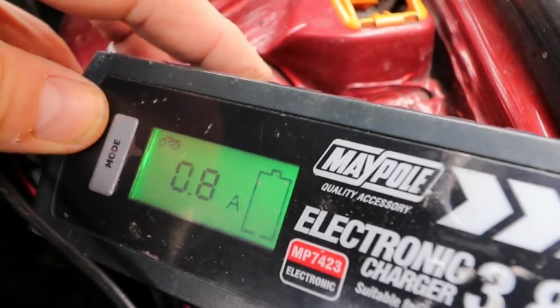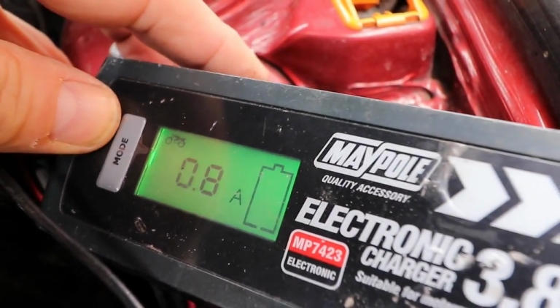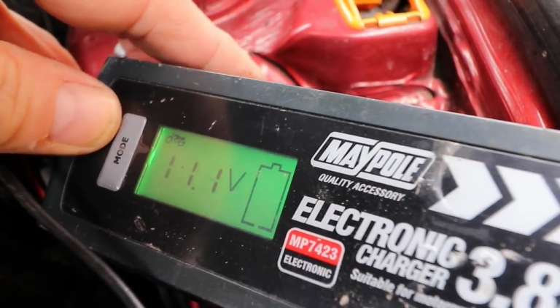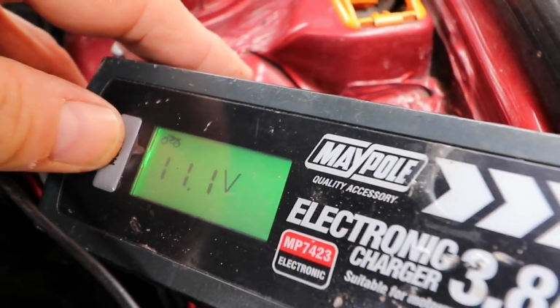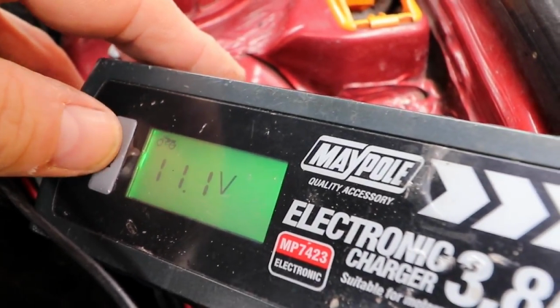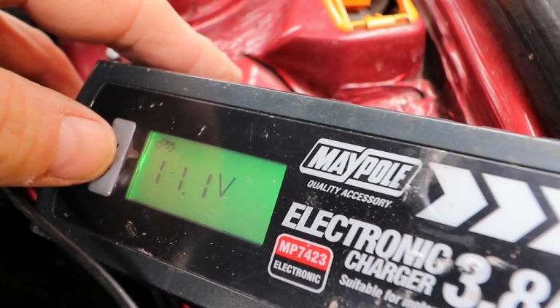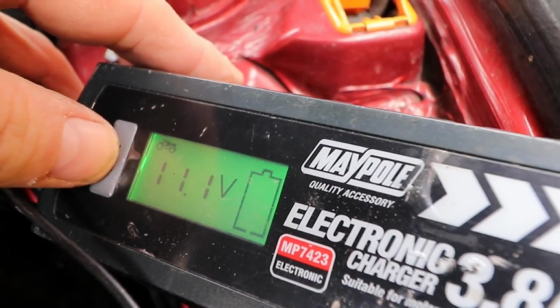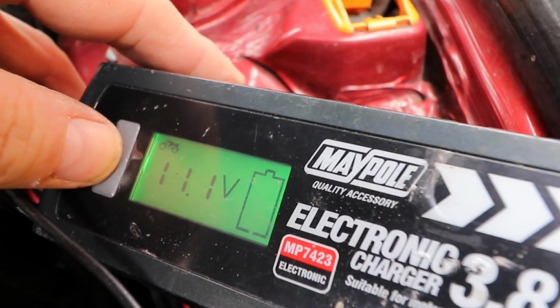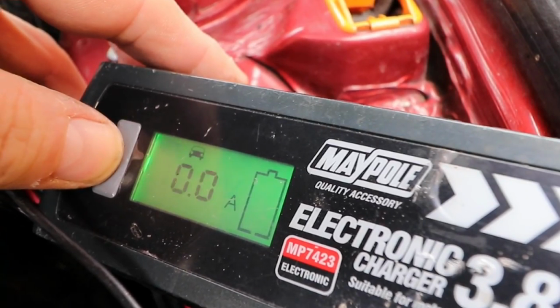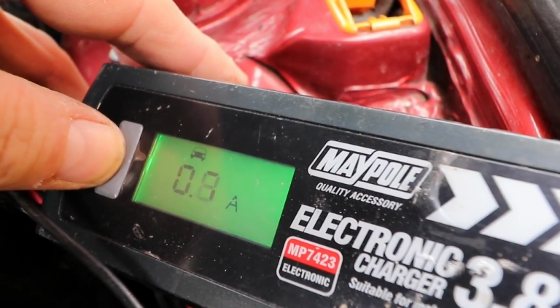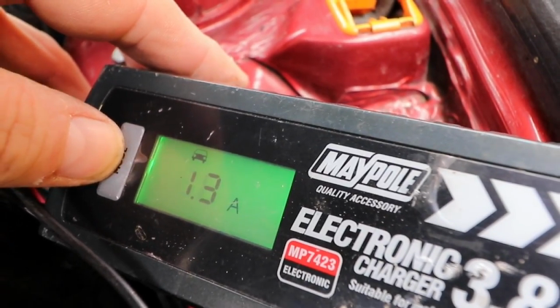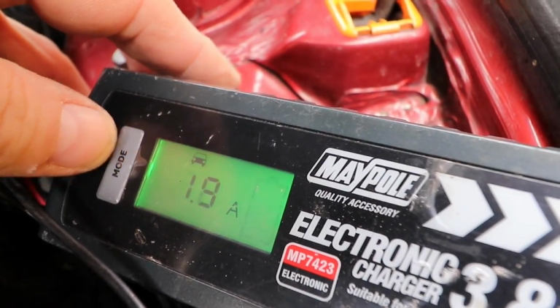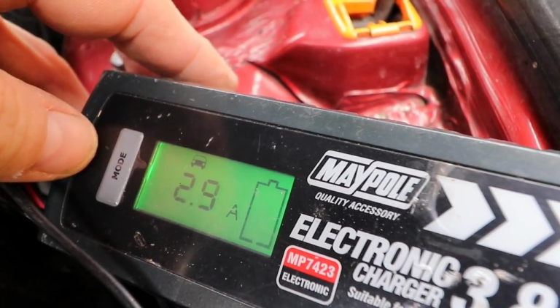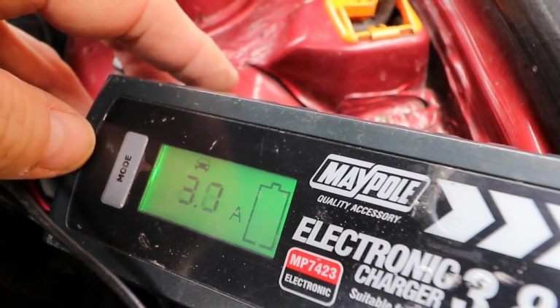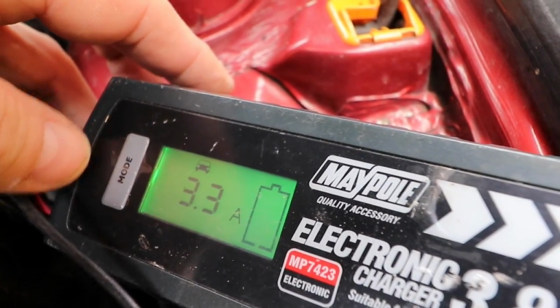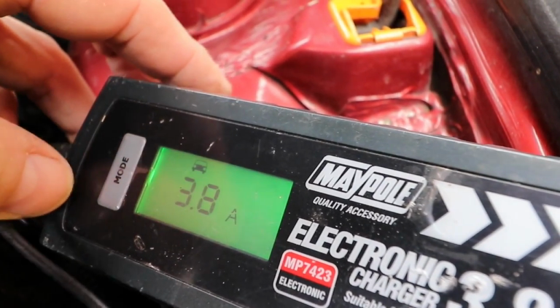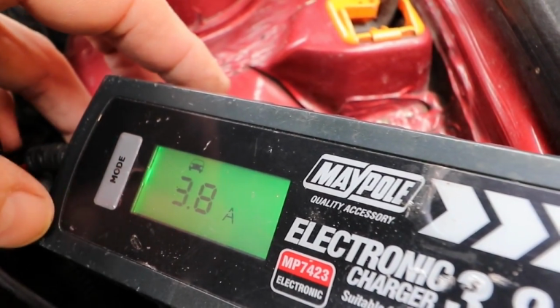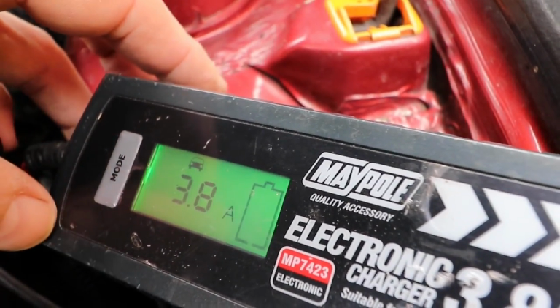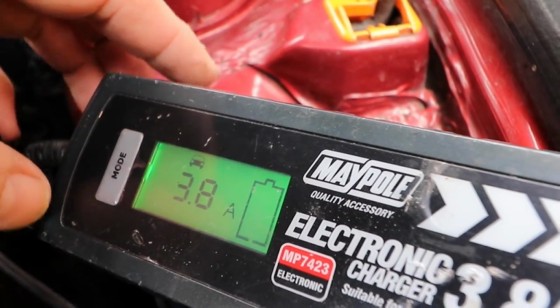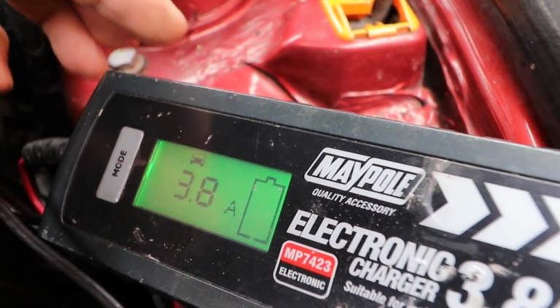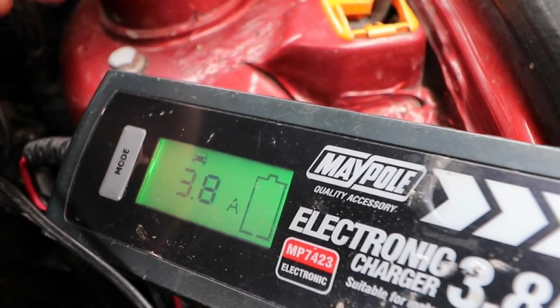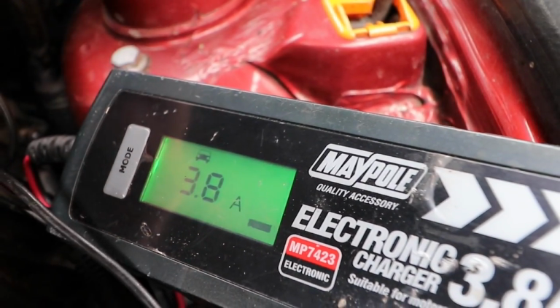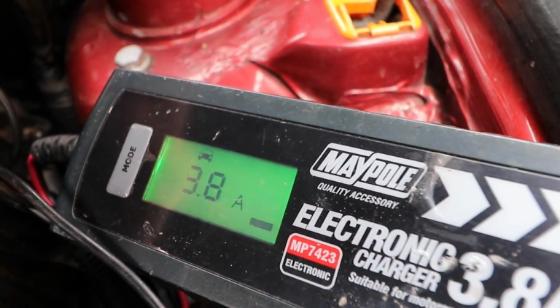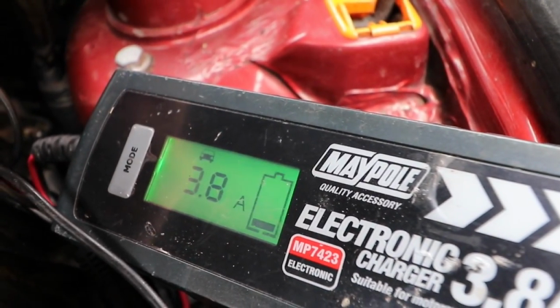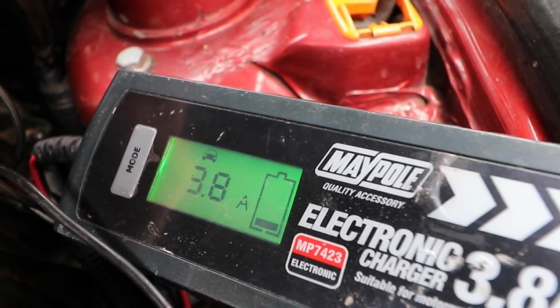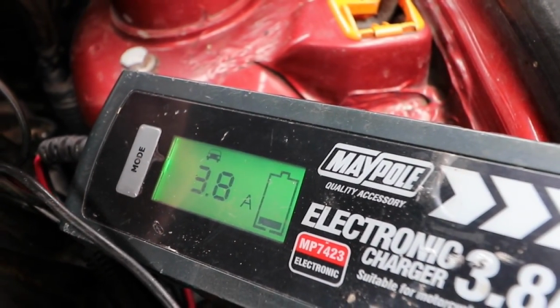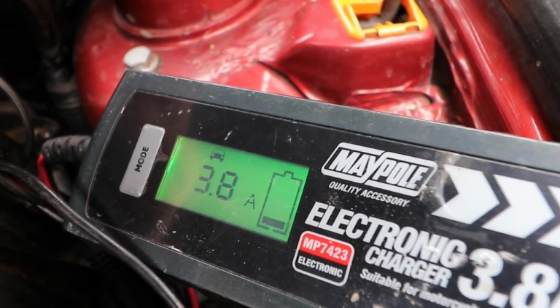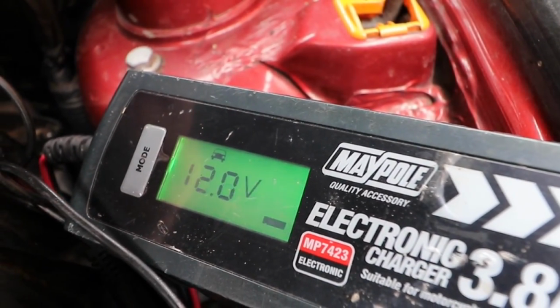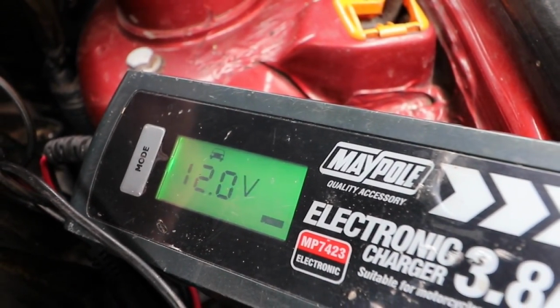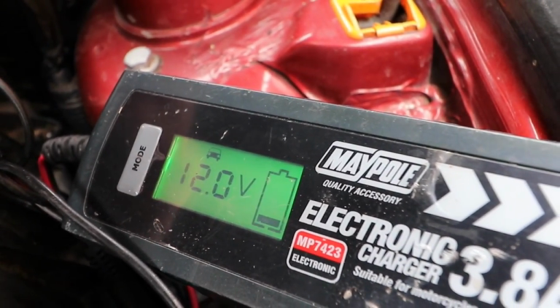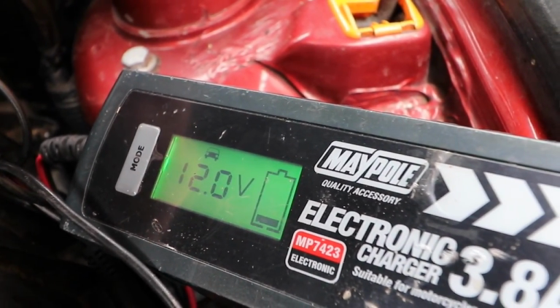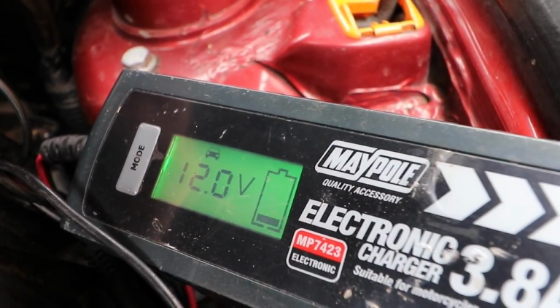That's motorcycles — change it to car: 3.8 amps. And I'm going to leave it overnight.